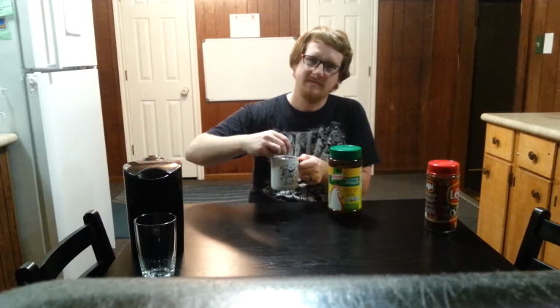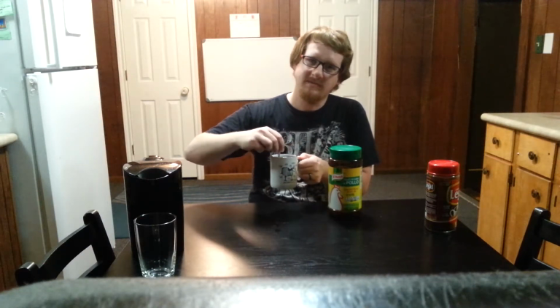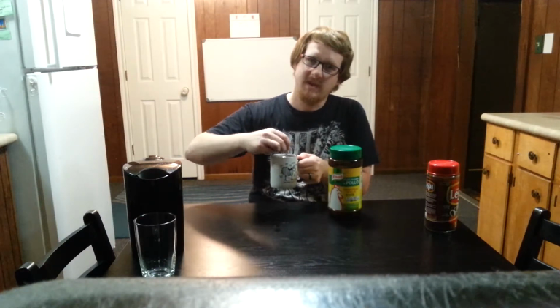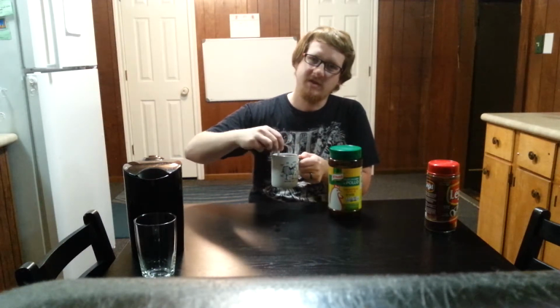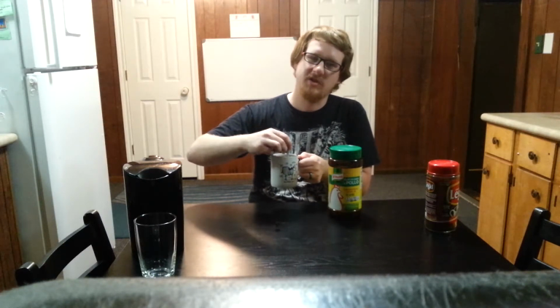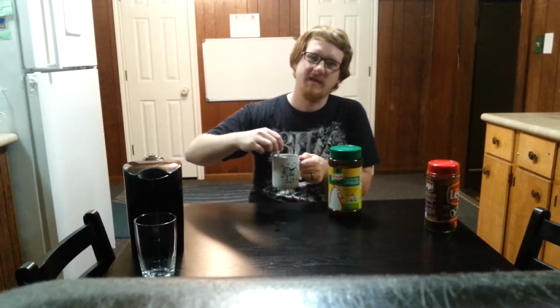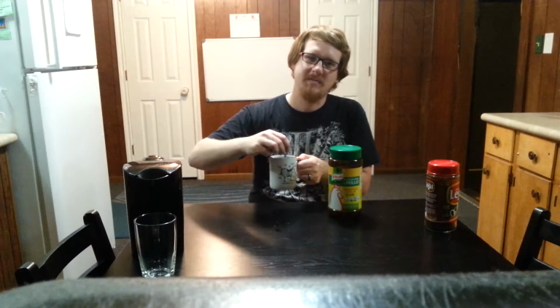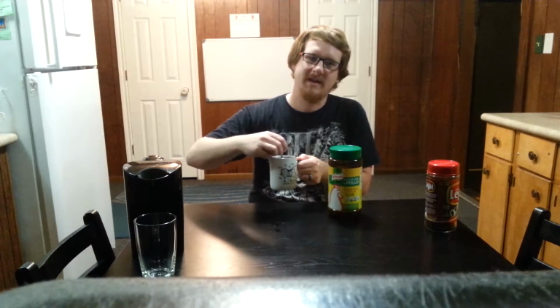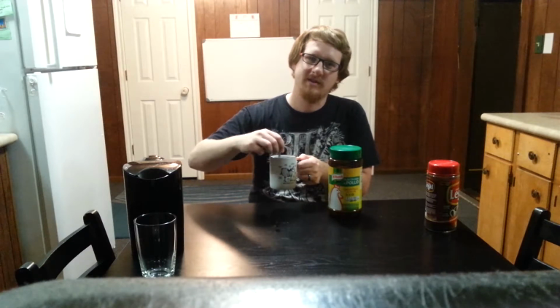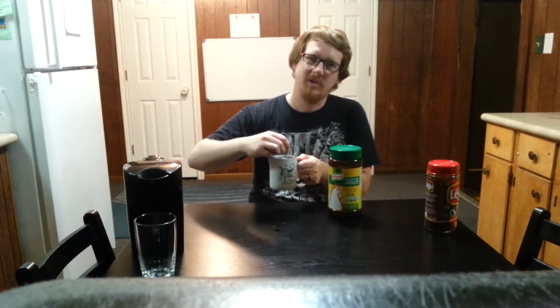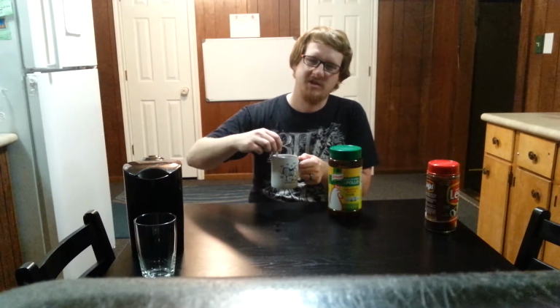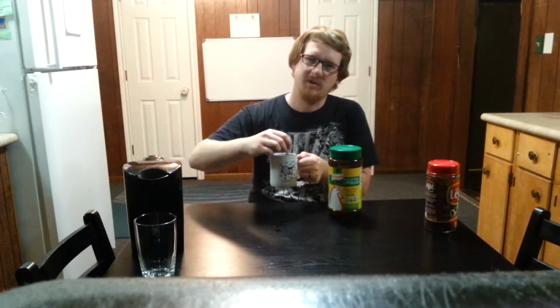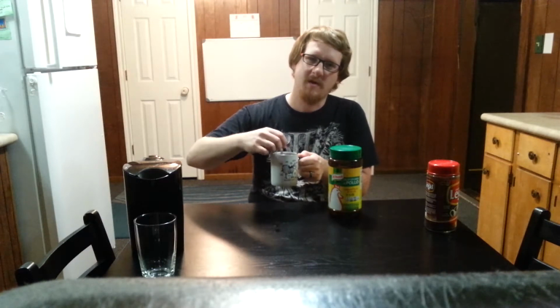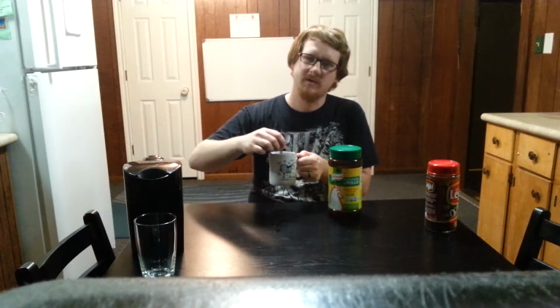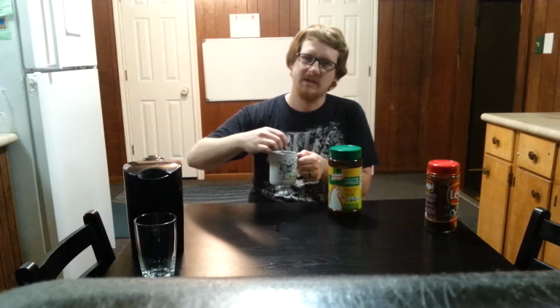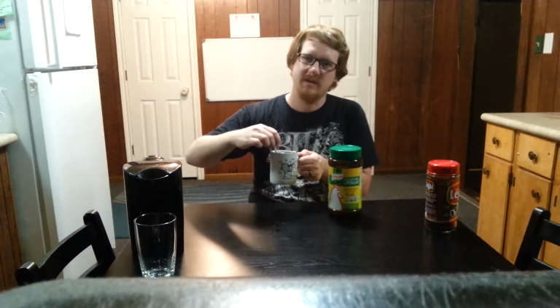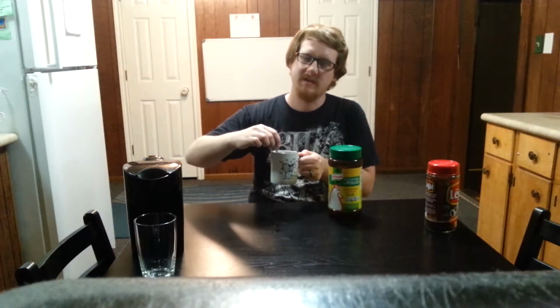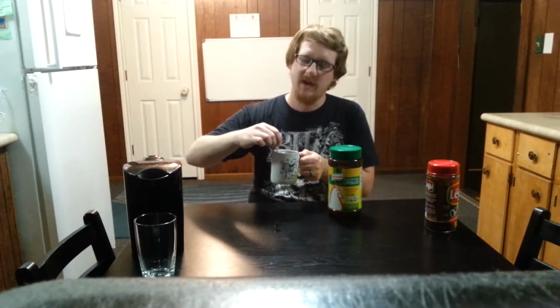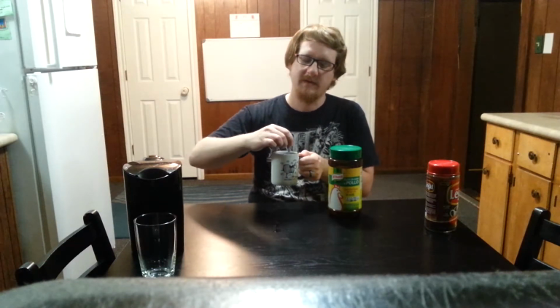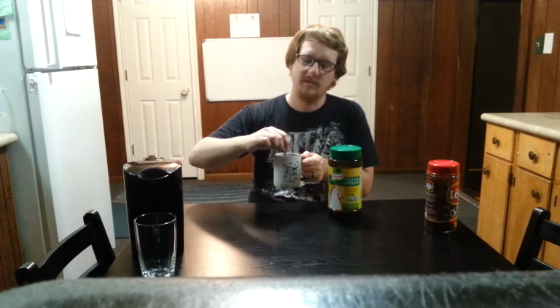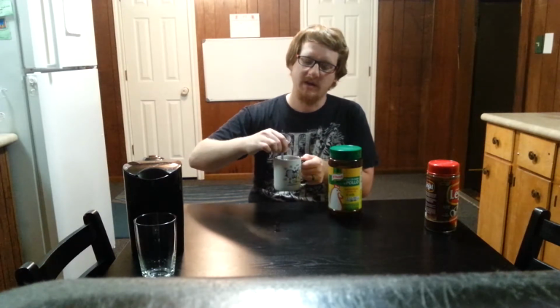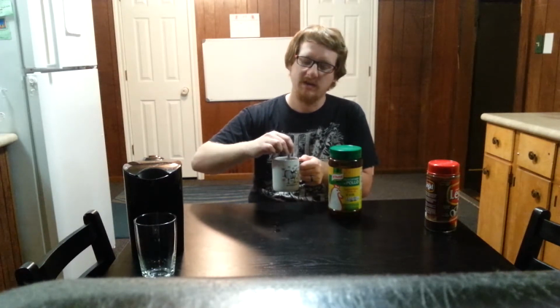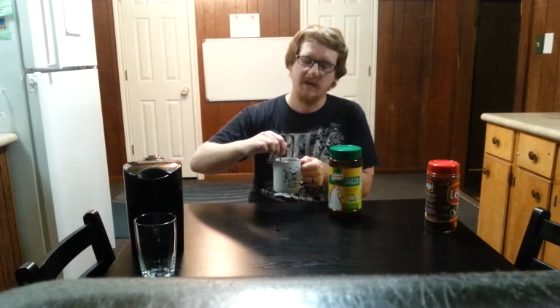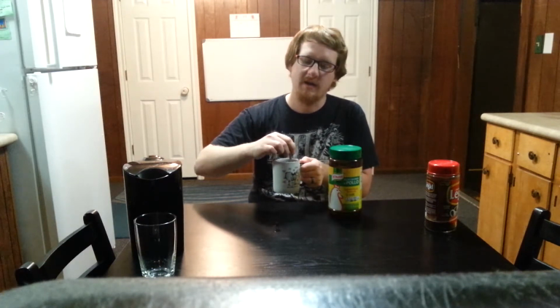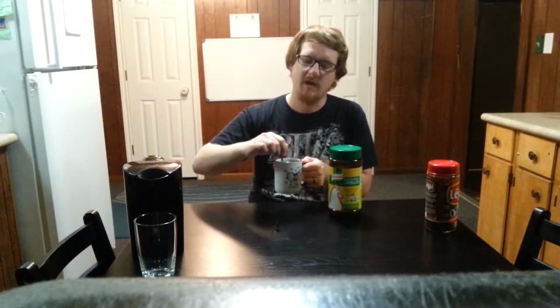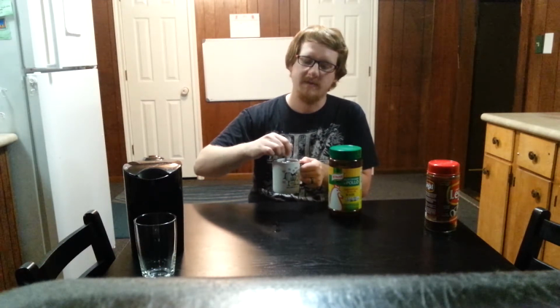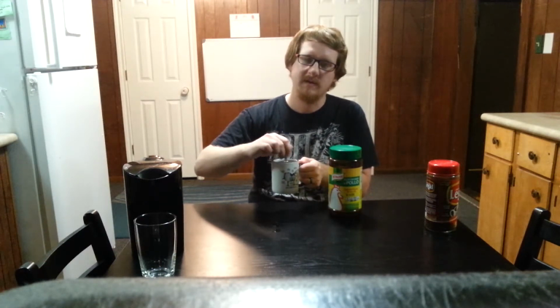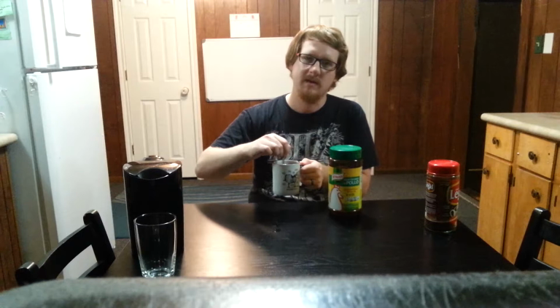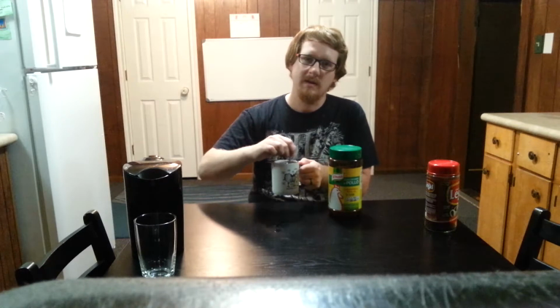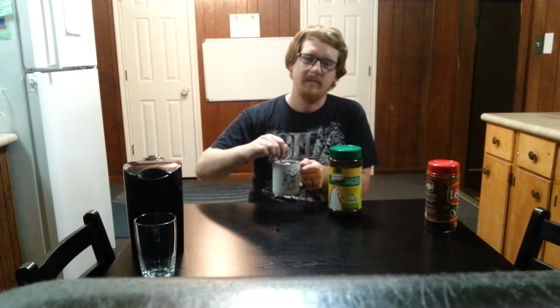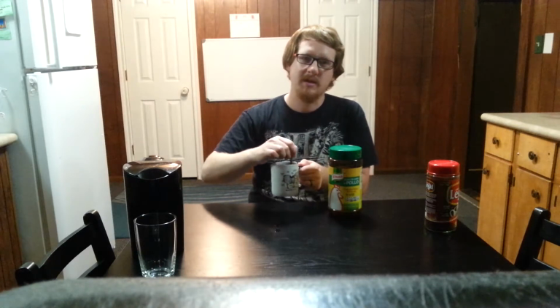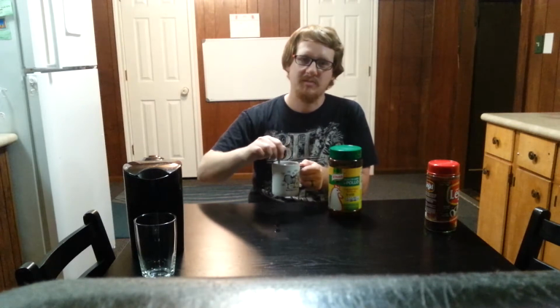I used to drink this back in the depression when coffee was expensive. It kind of helped thin out the coffee and make it cheaper.